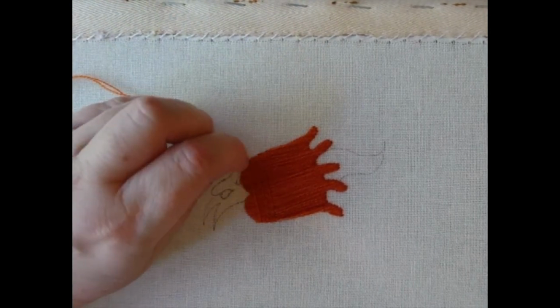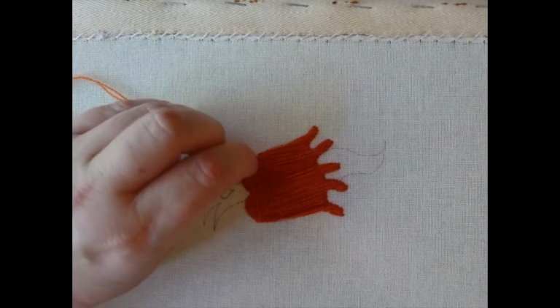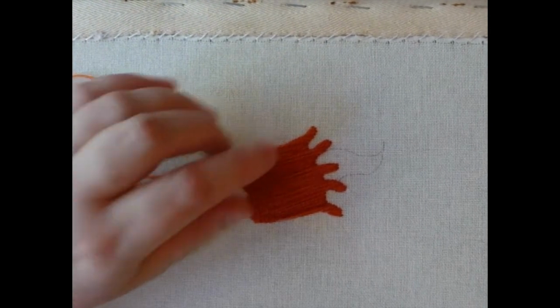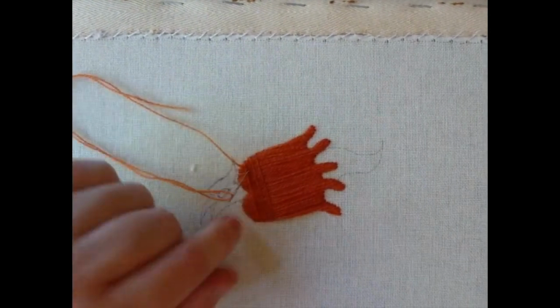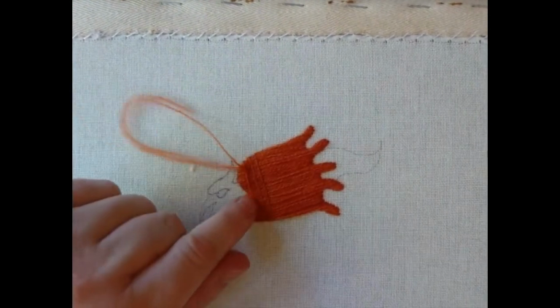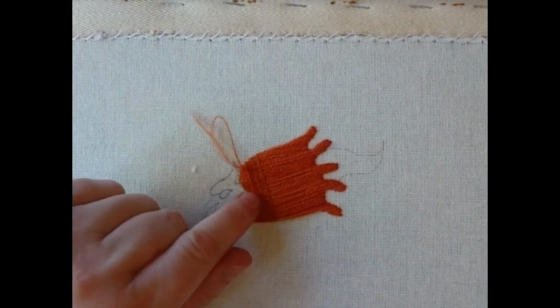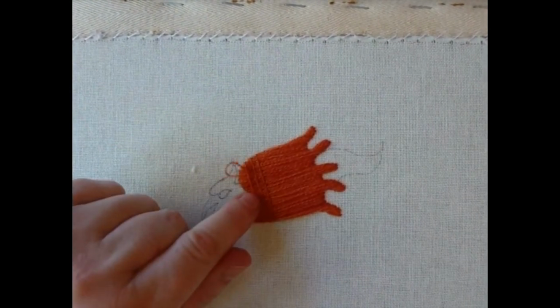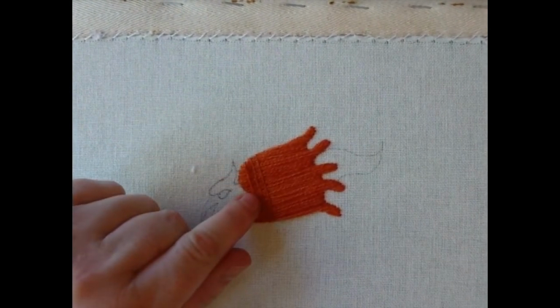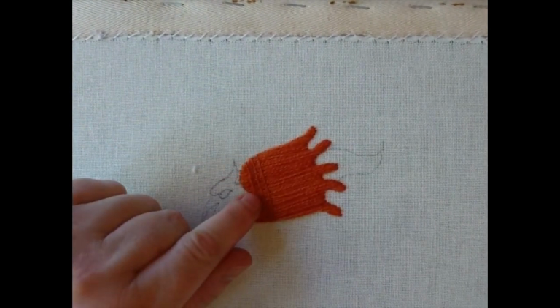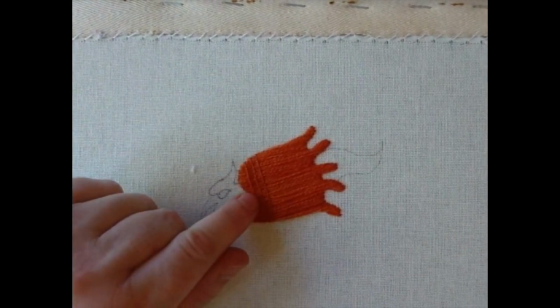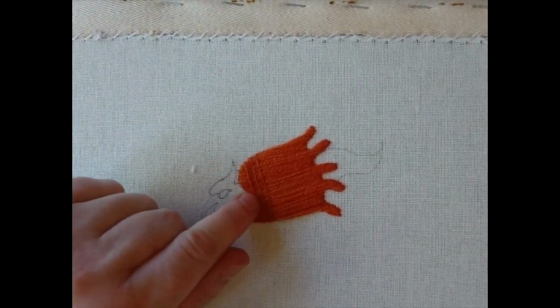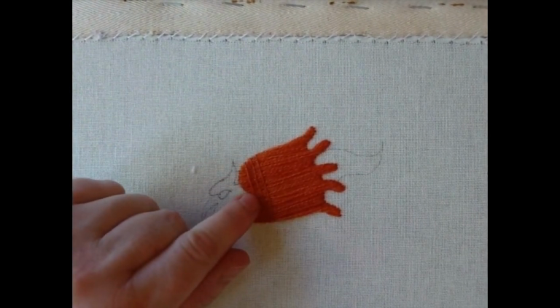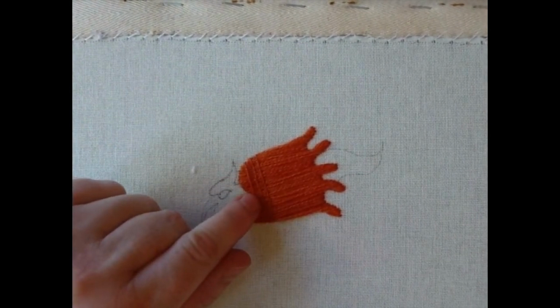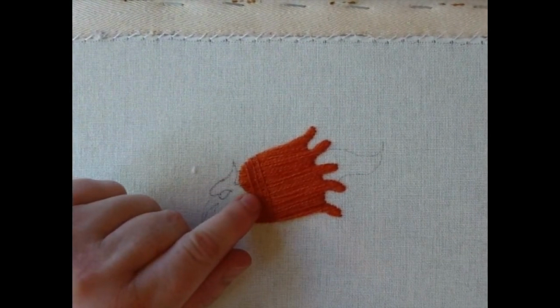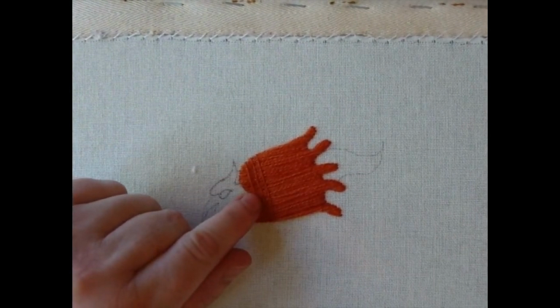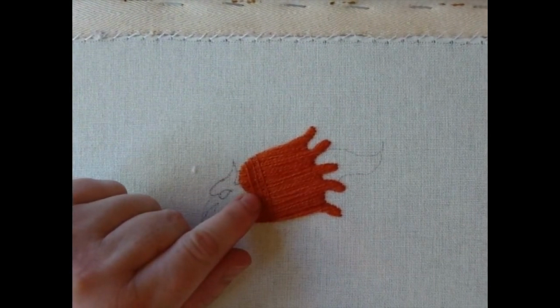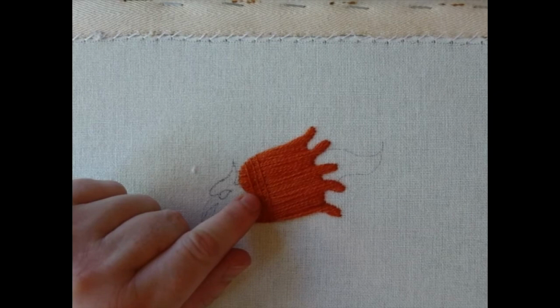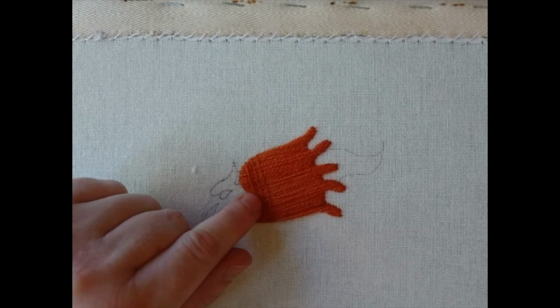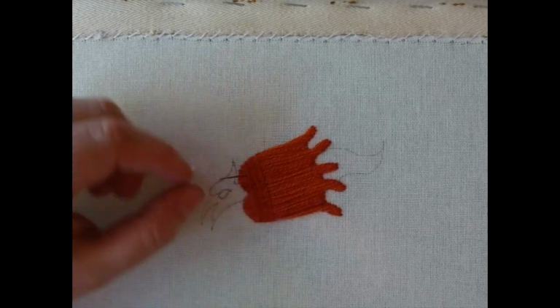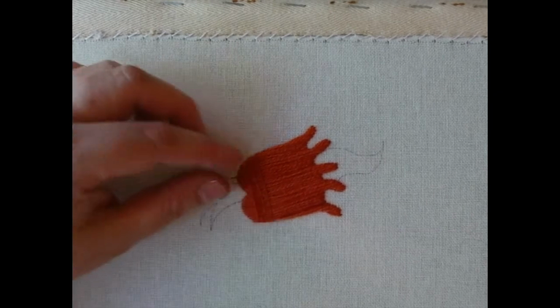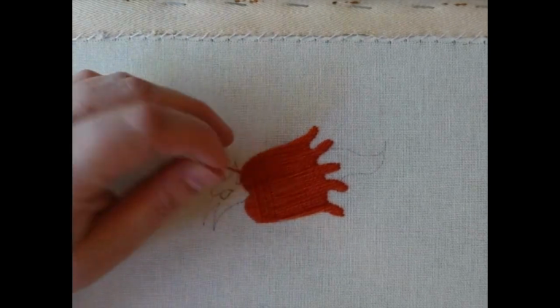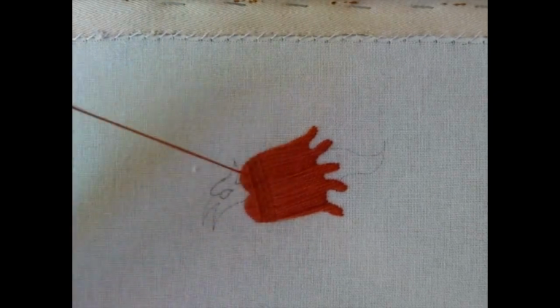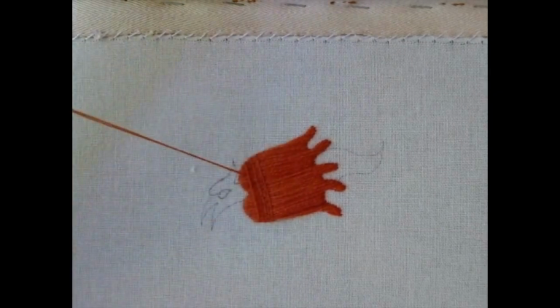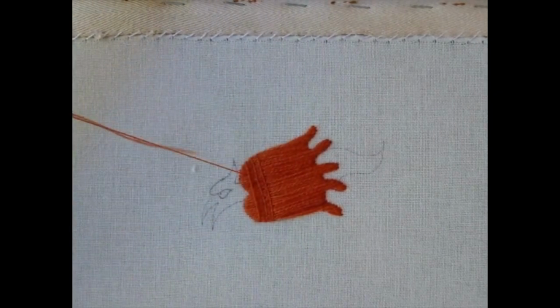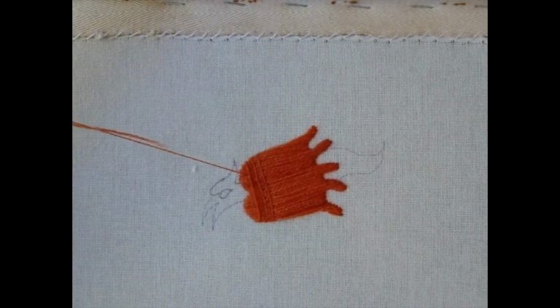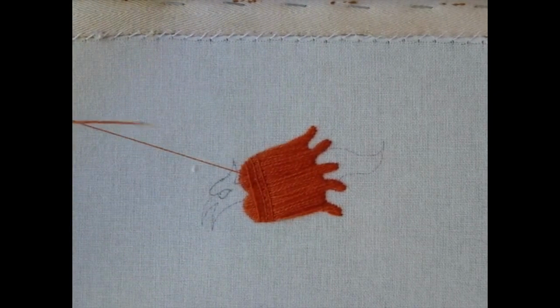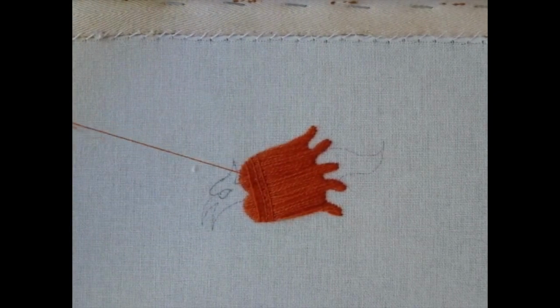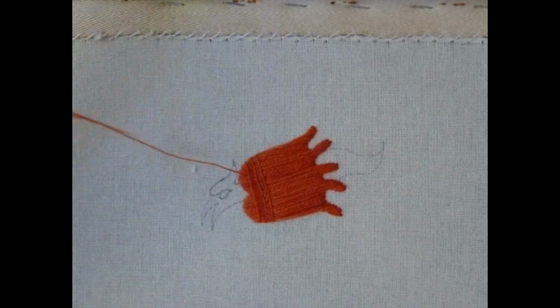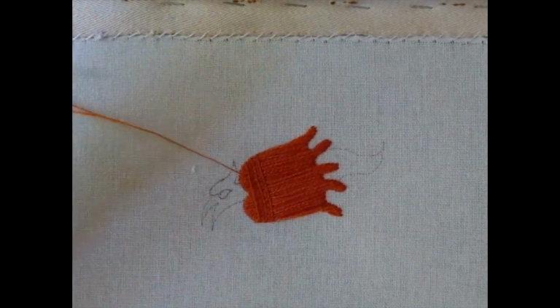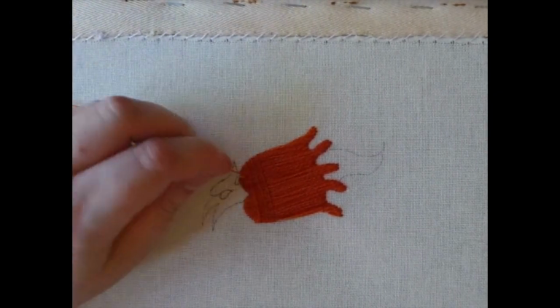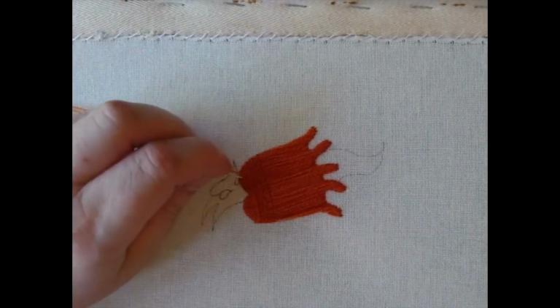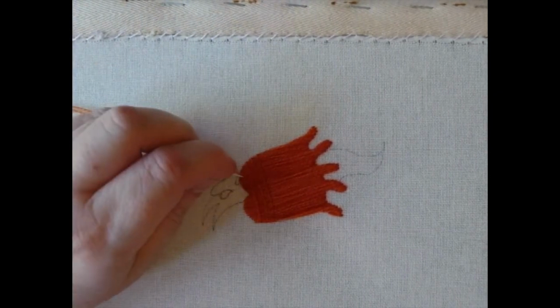It looks at first like you make really quick progress because you cover the area incredibly quickly, but then you have to go back and stabilise it. Once you get a little bit of practice, the stabilisation is pretty quick as well. I'm just going to work all of that and come back with a 'here's one I did earlier.'